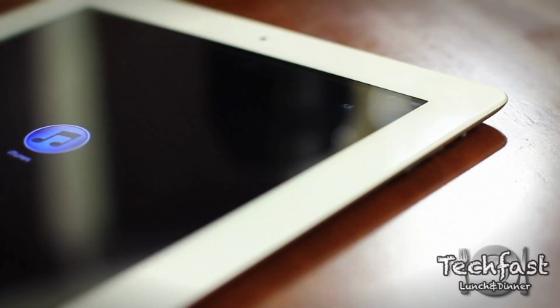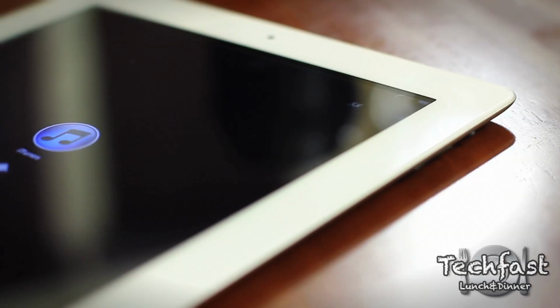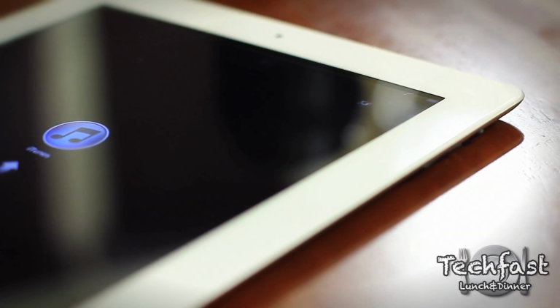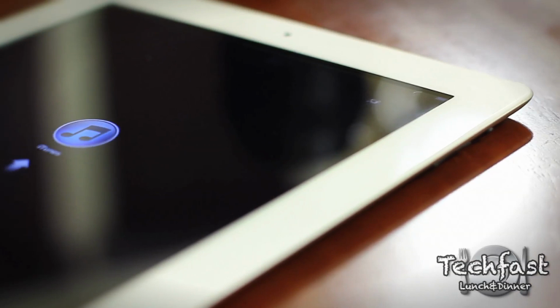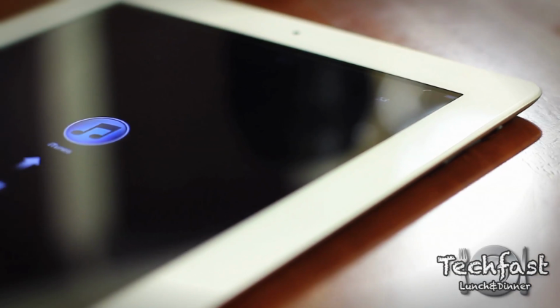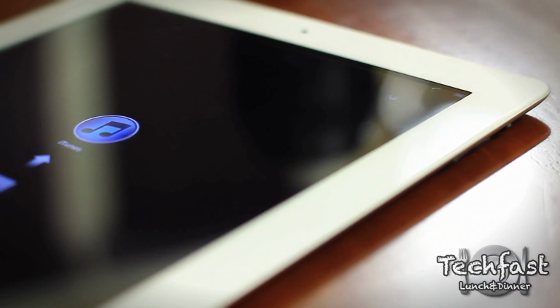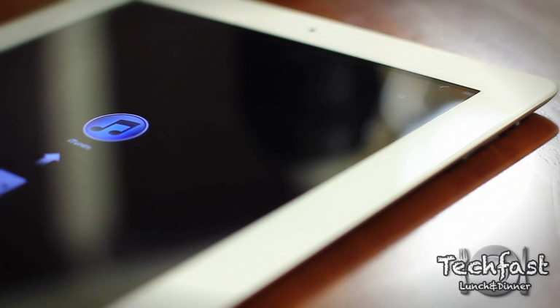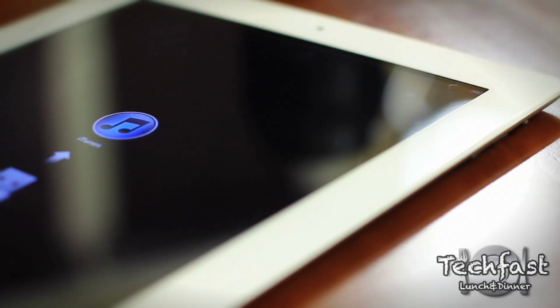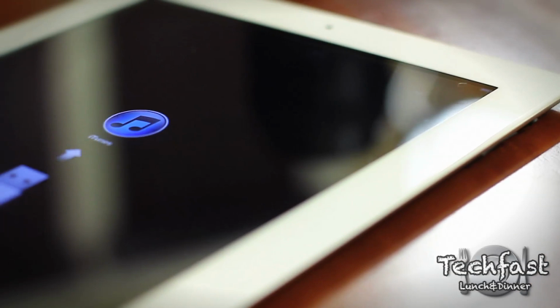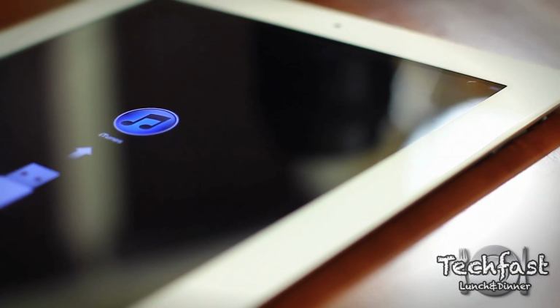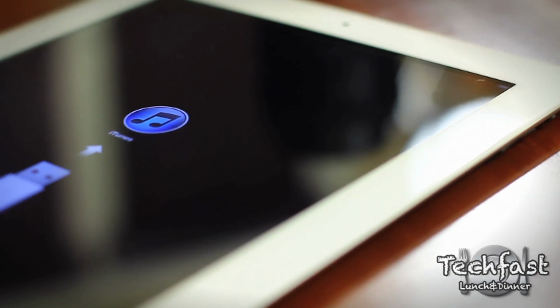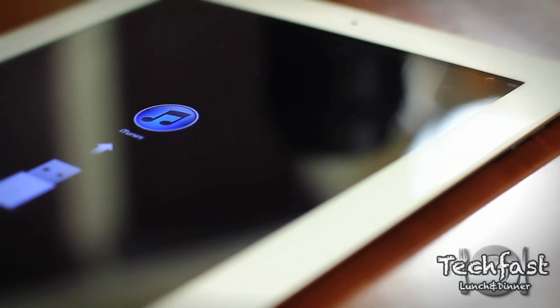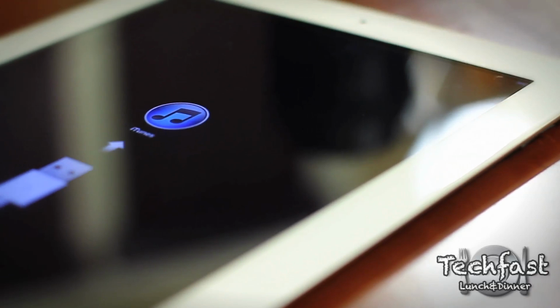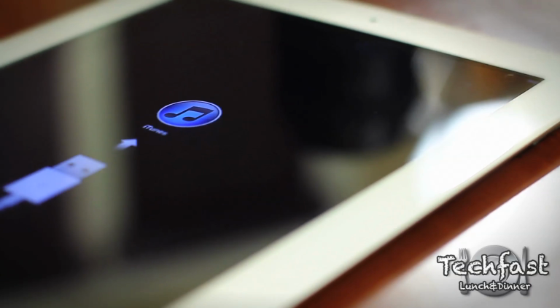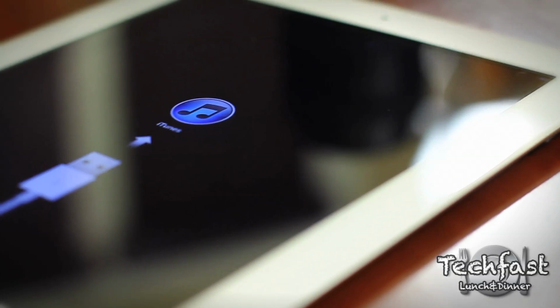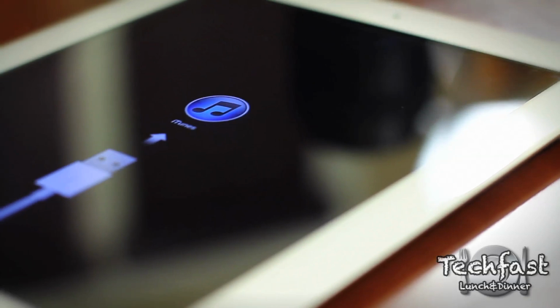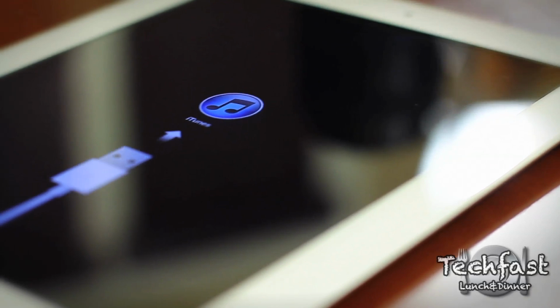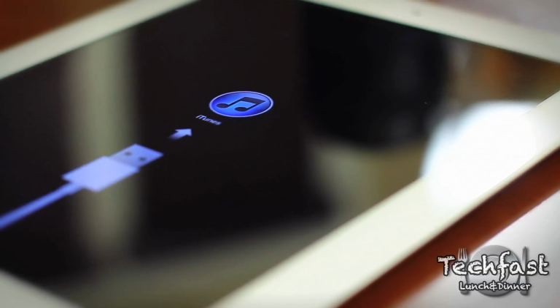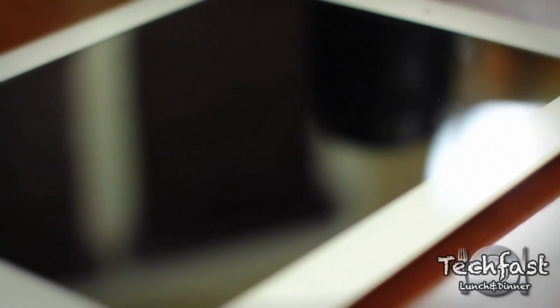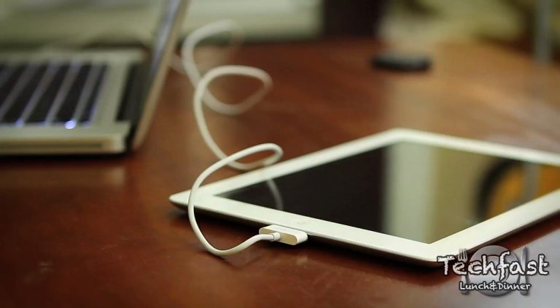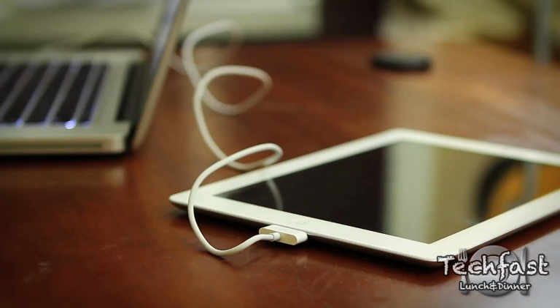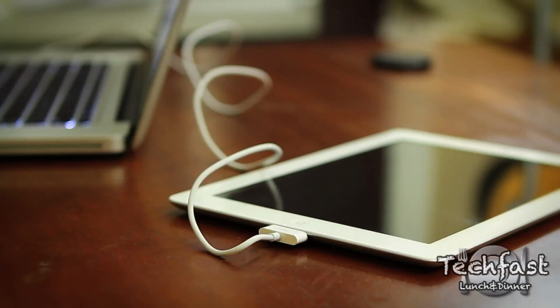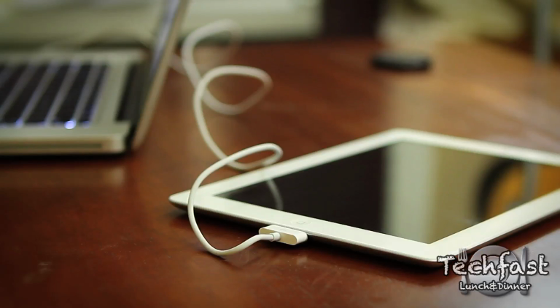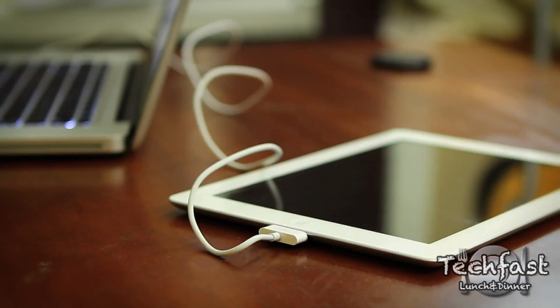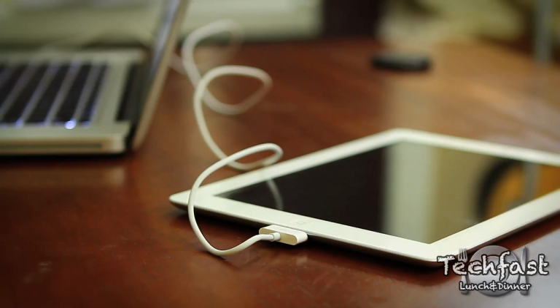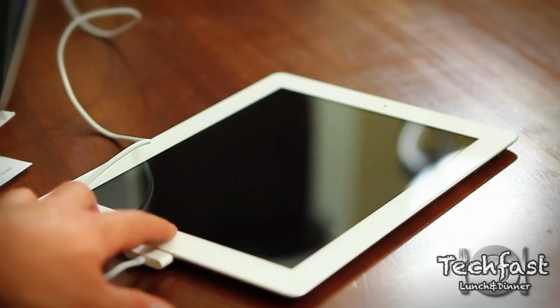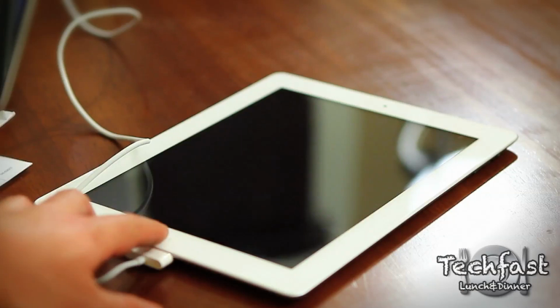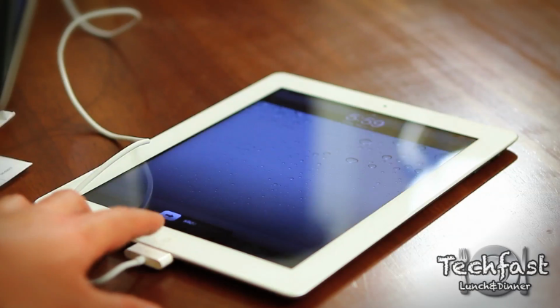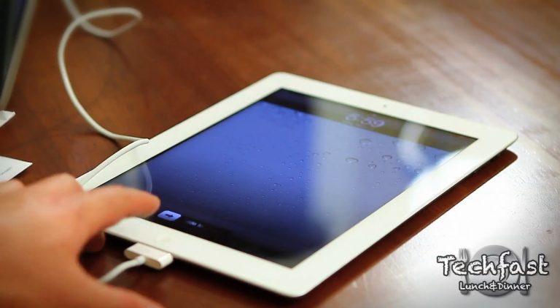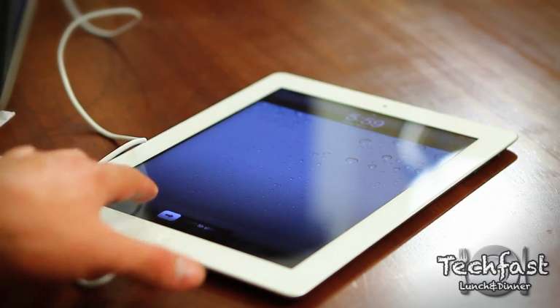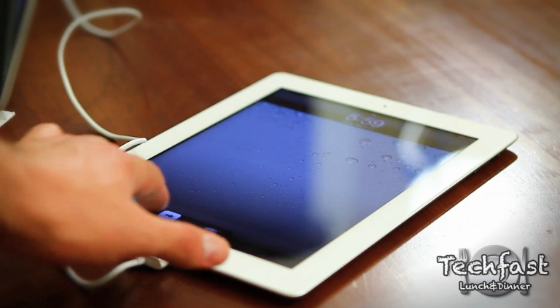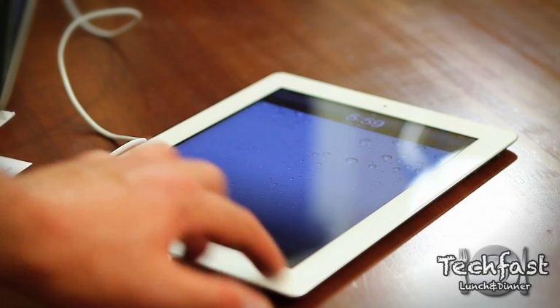So that pretty much wraps up this unboxing. Just want to keep it short, simple, to the point. I want to get to testing it out for you guys.